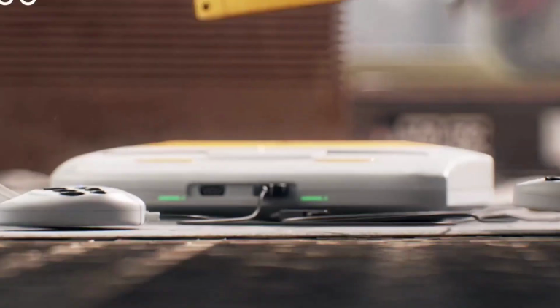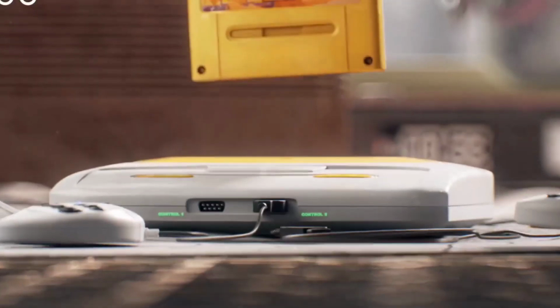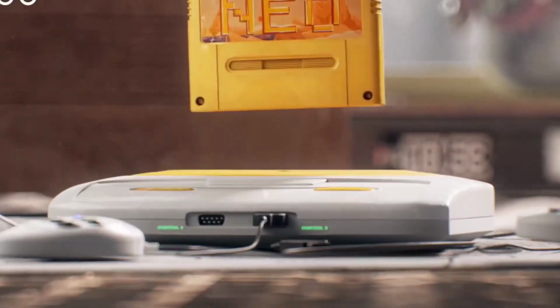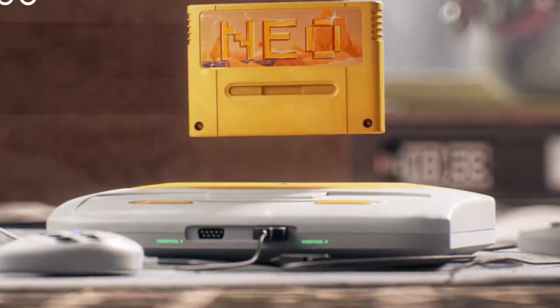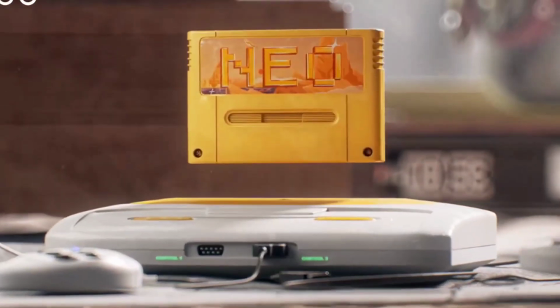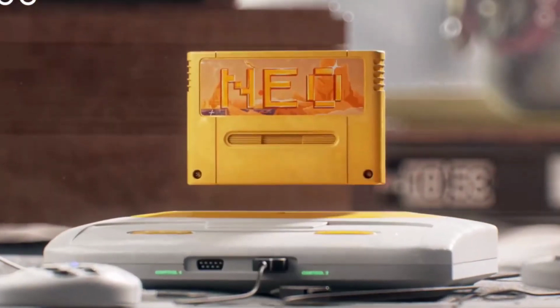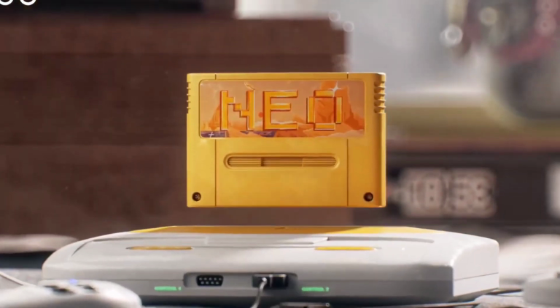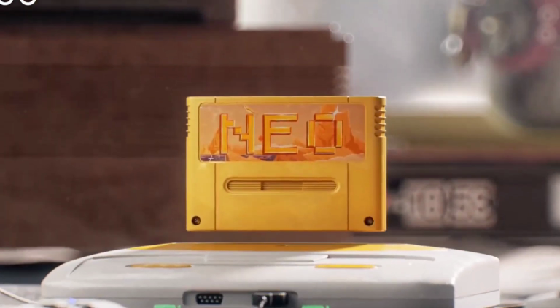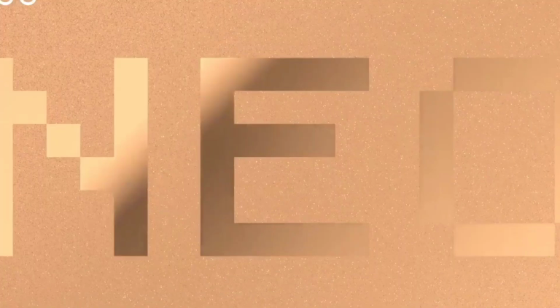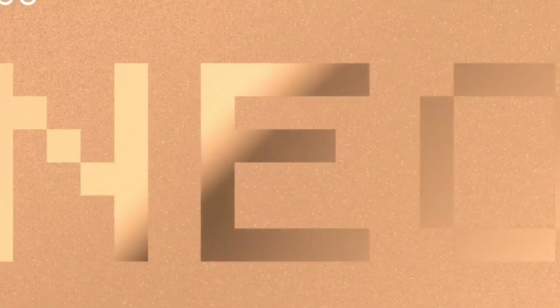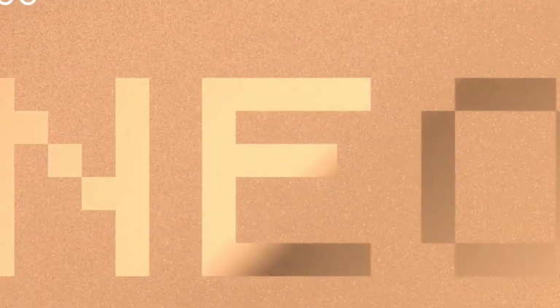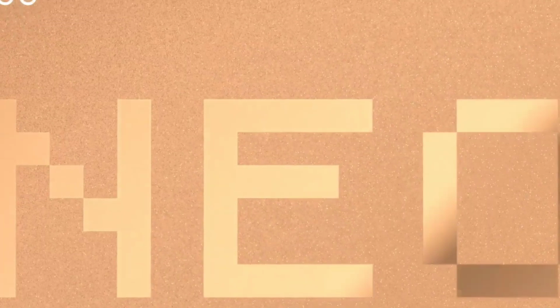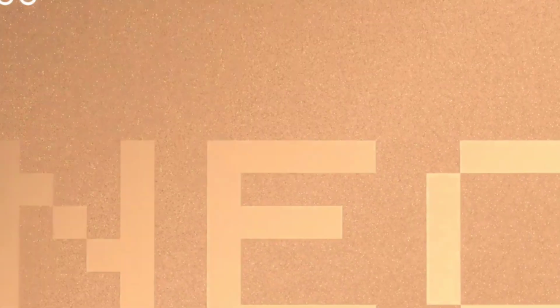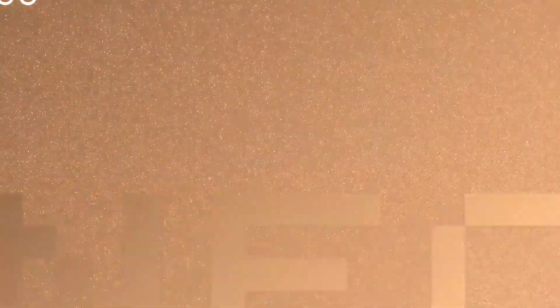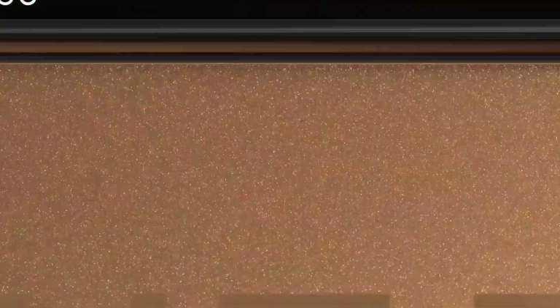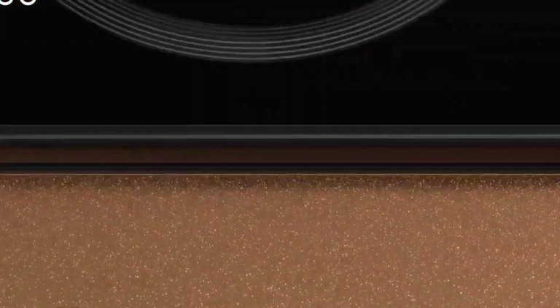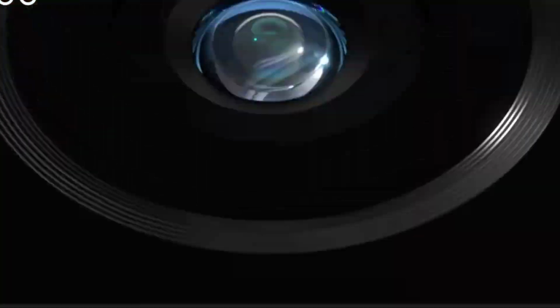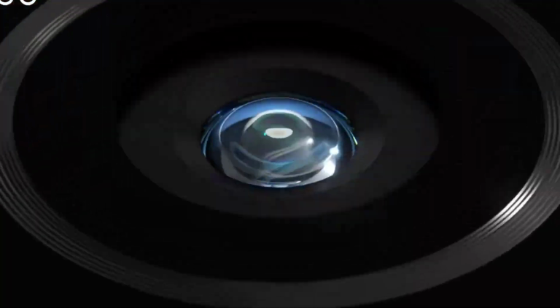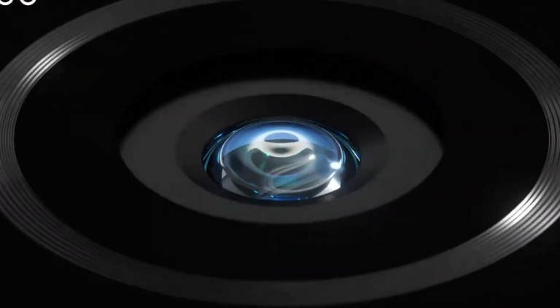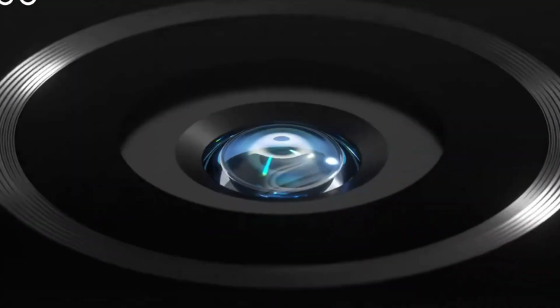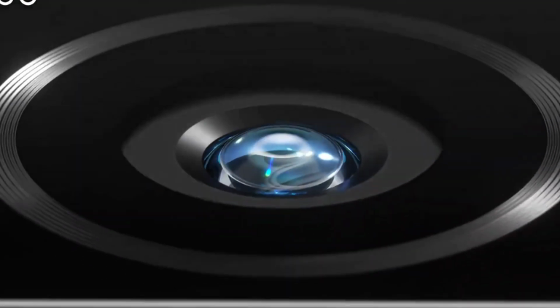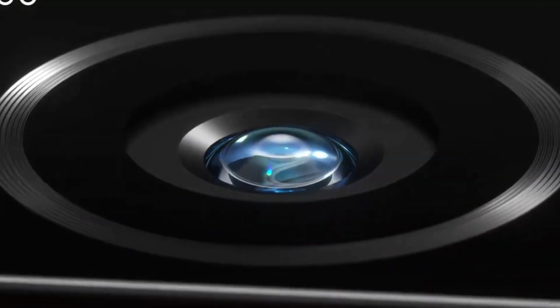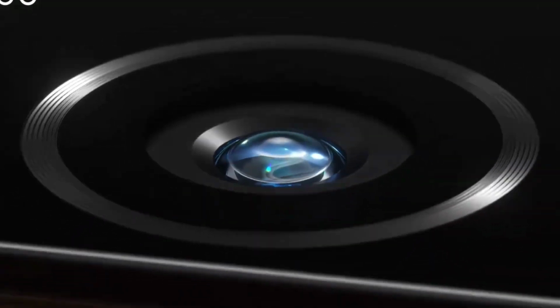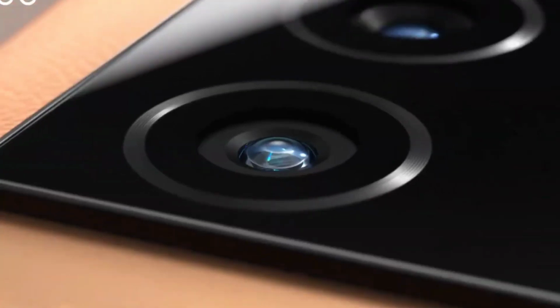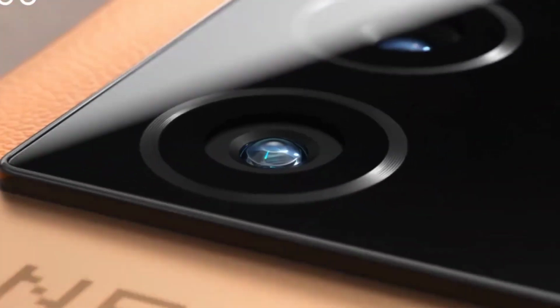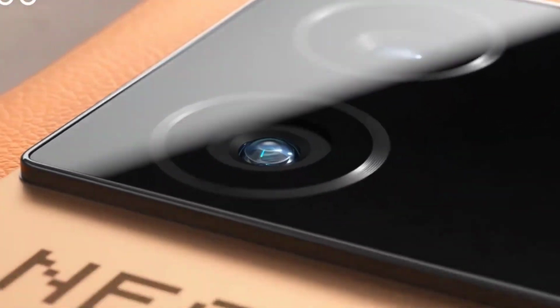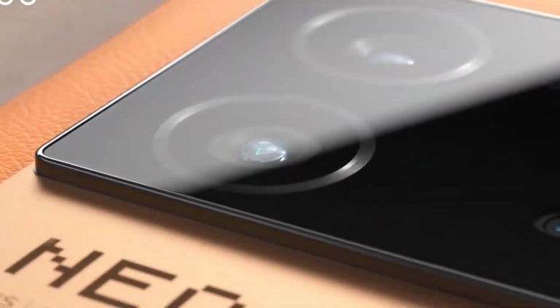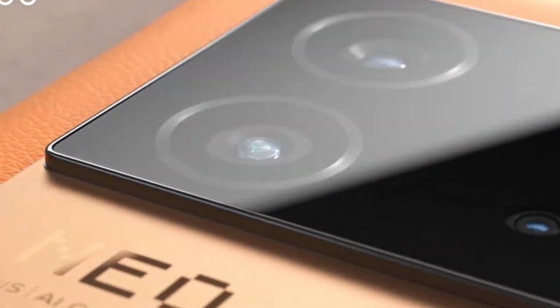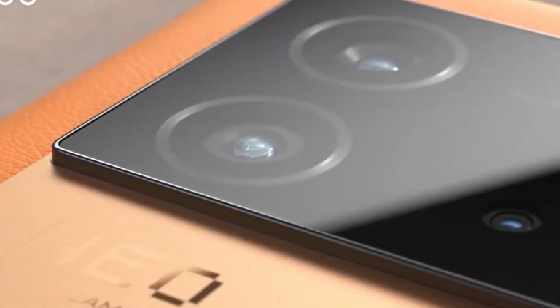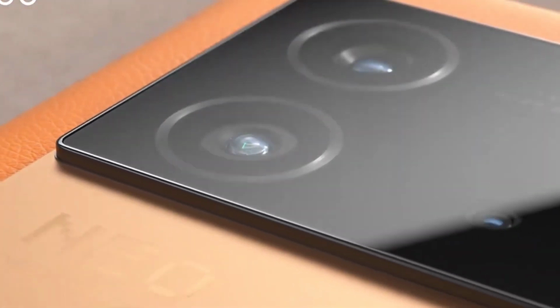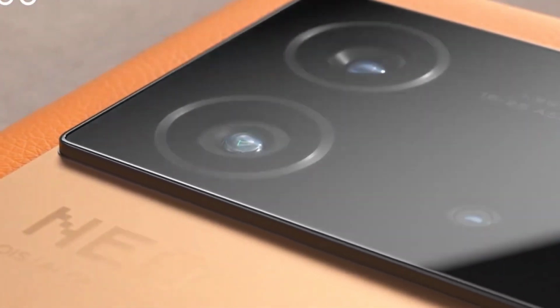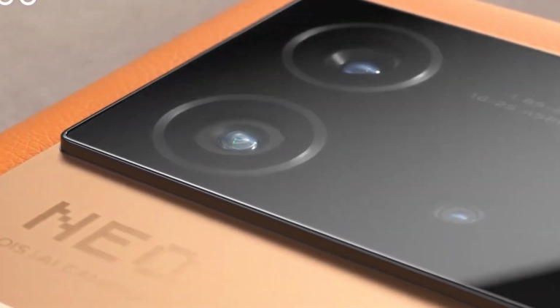Hi friends, welcome back to my channel SightEckered. In this video I am going to show you the benchmark scores of the iQoo Neo 6 device.